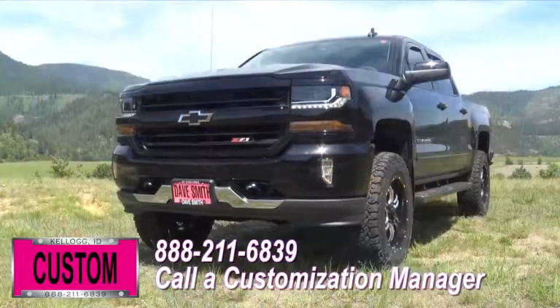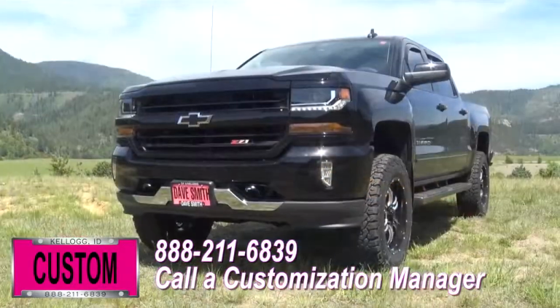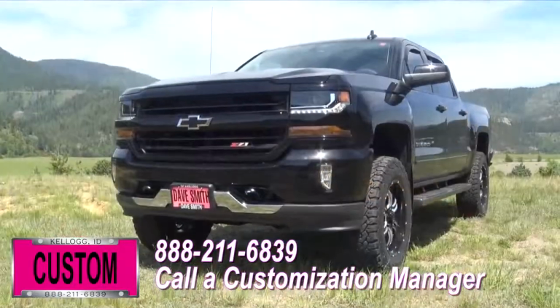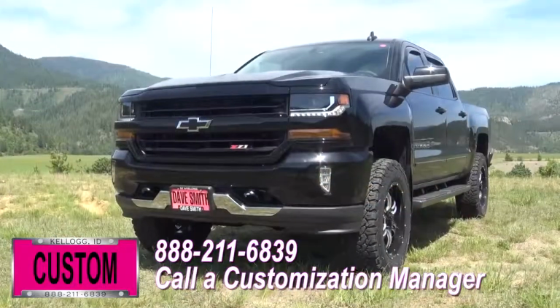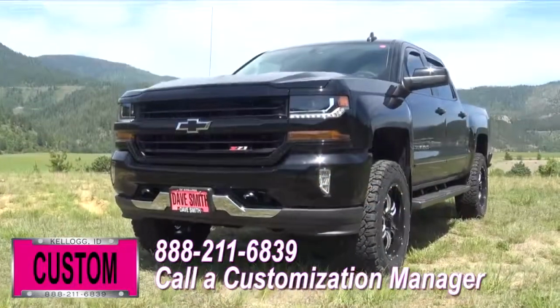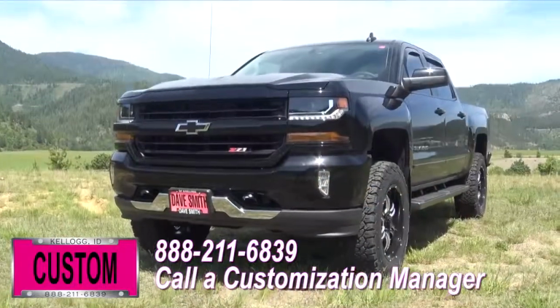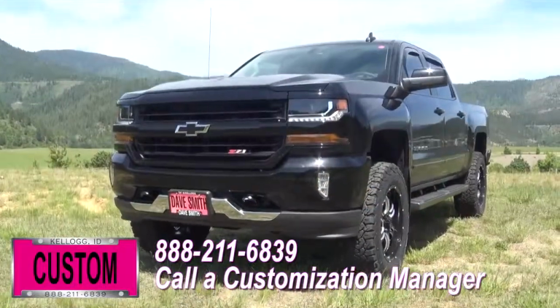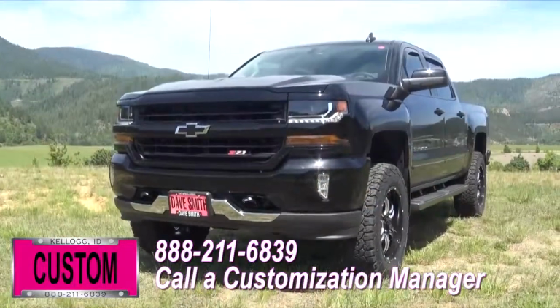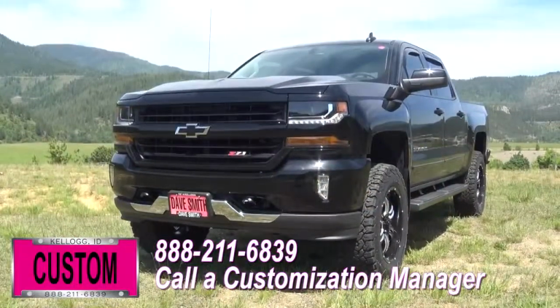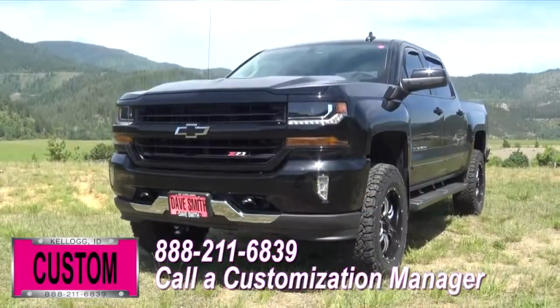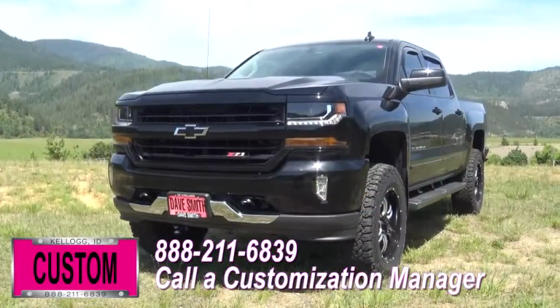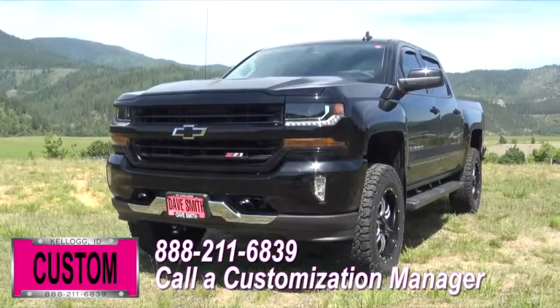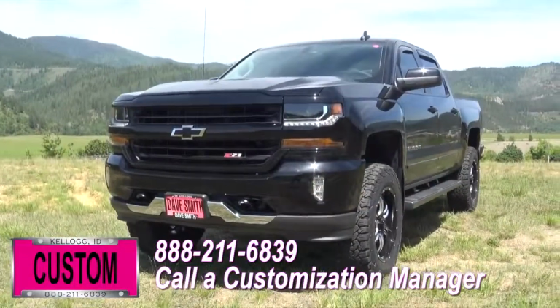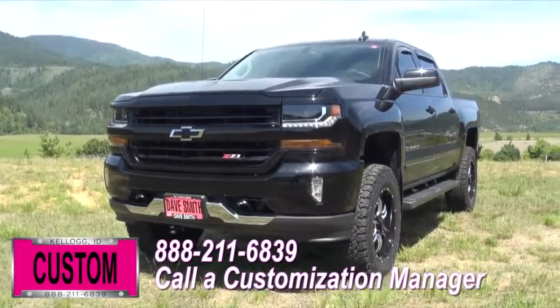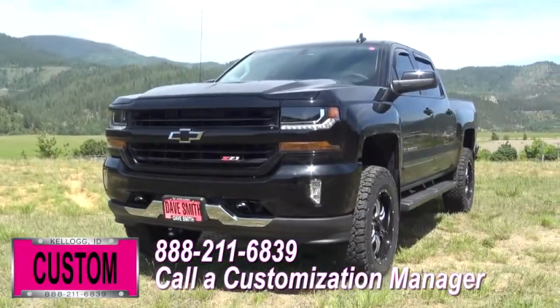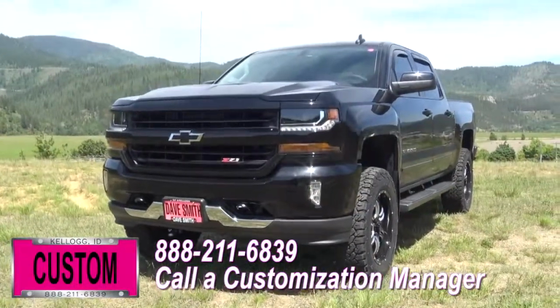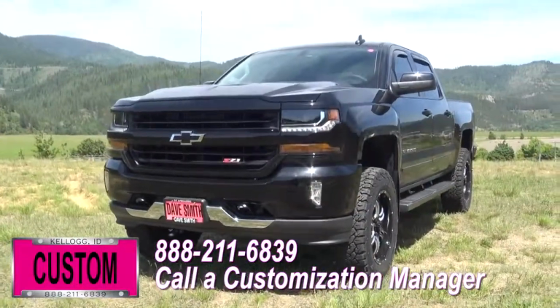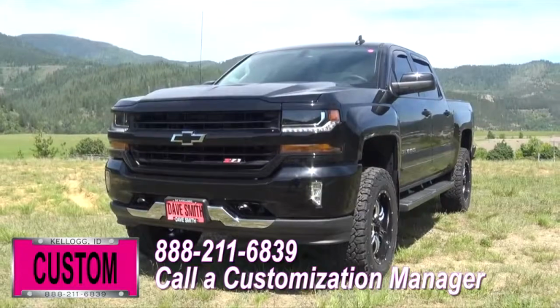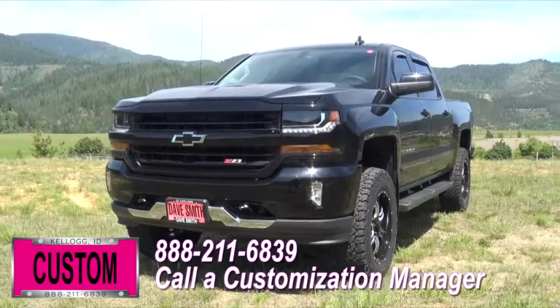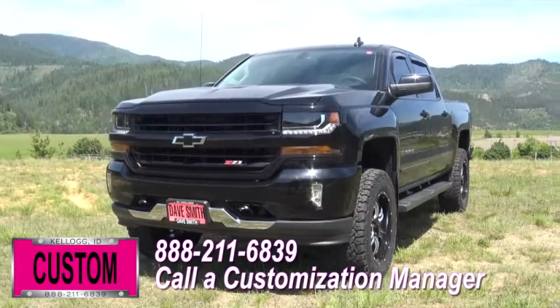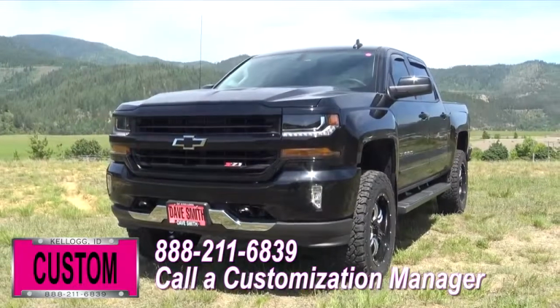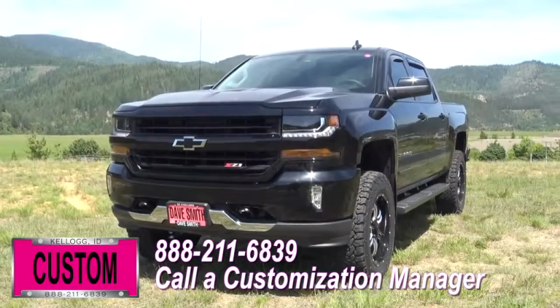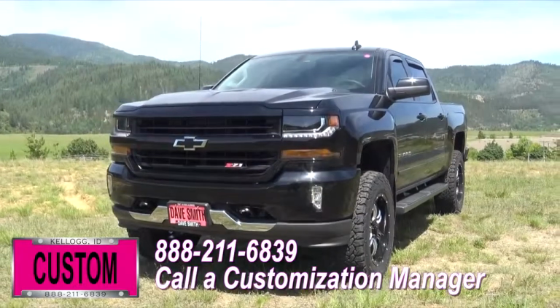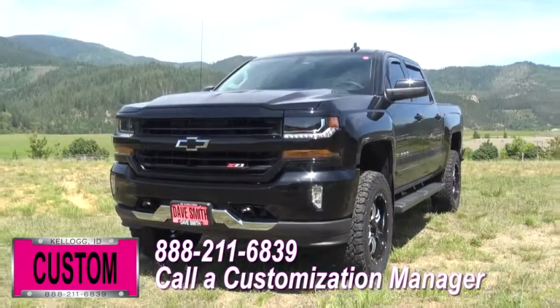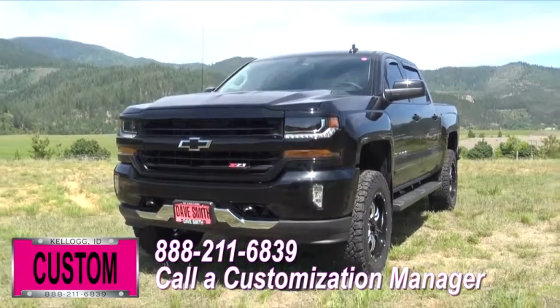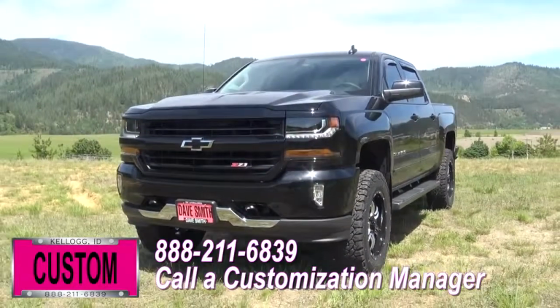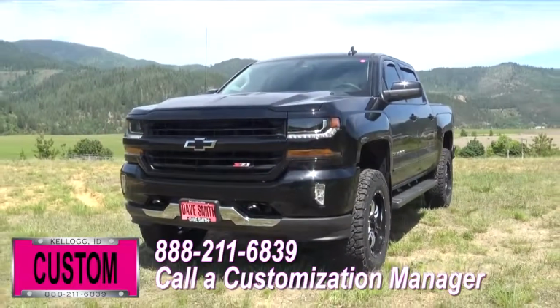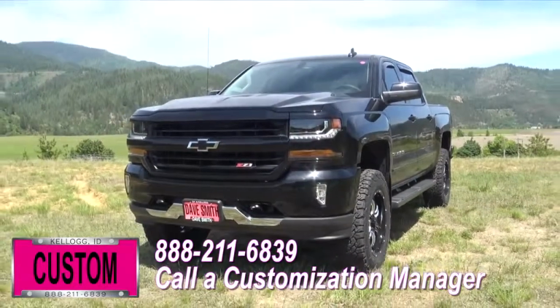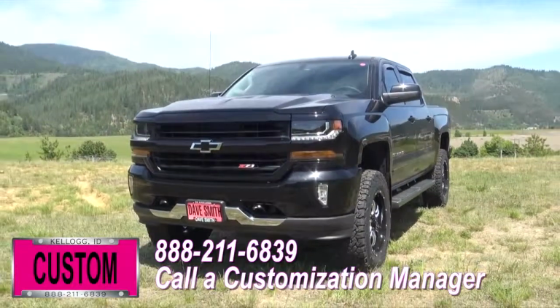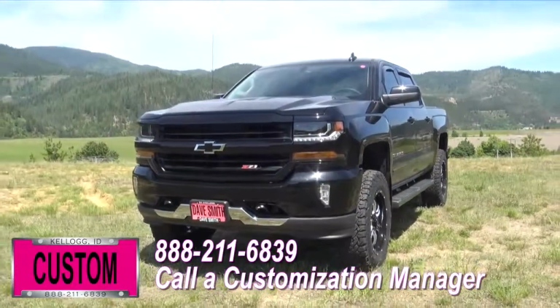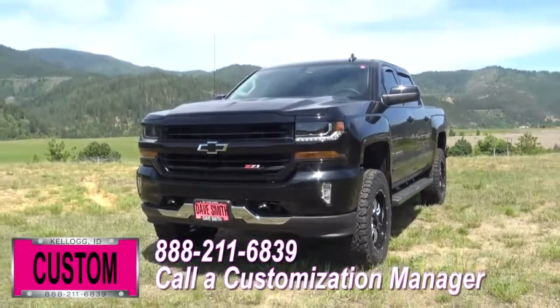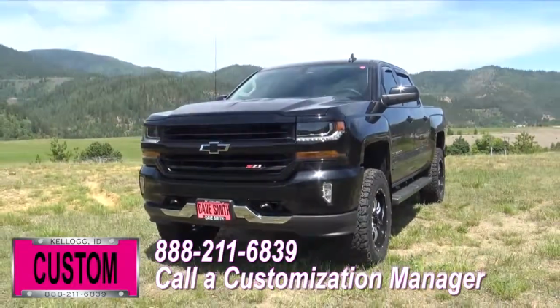No one does custom like Dave Smith. Contact a customization manager today and order your new Chevy.